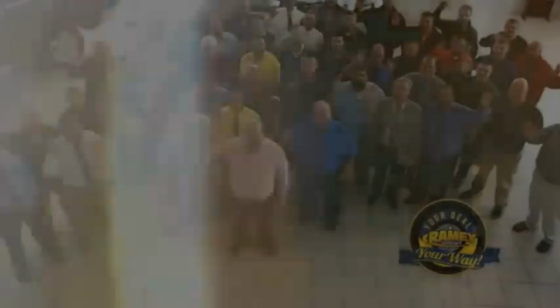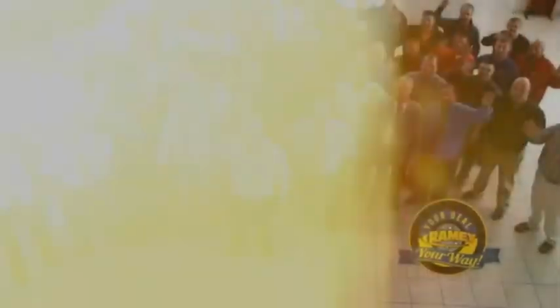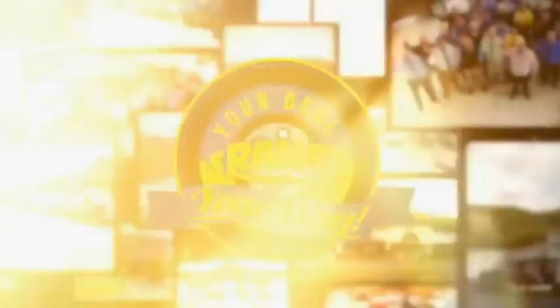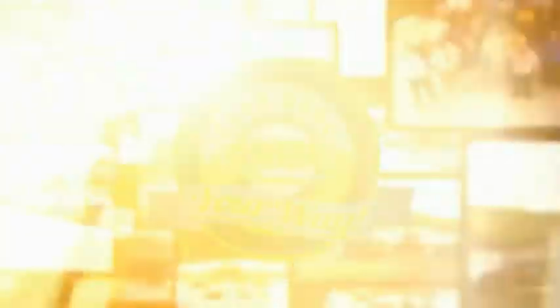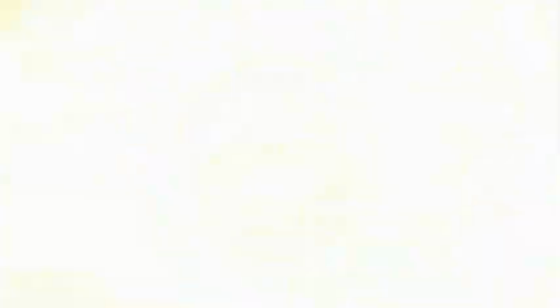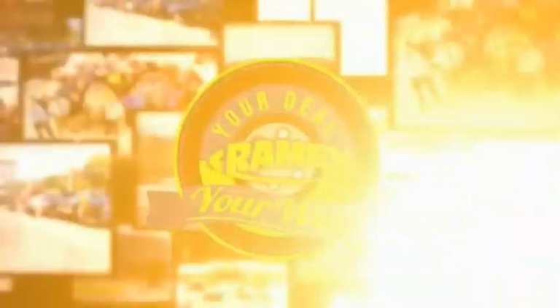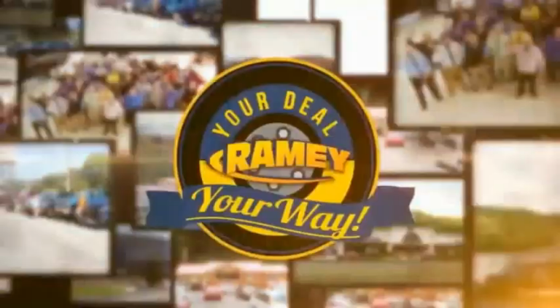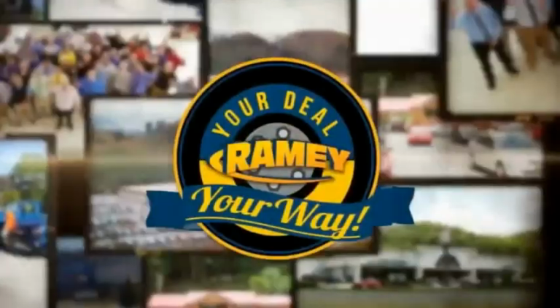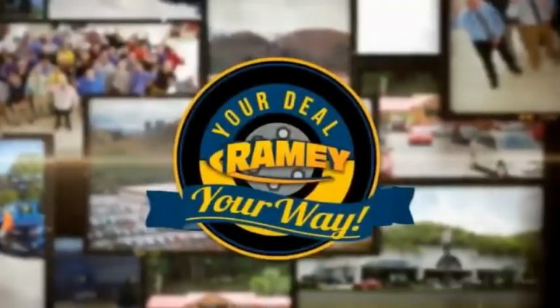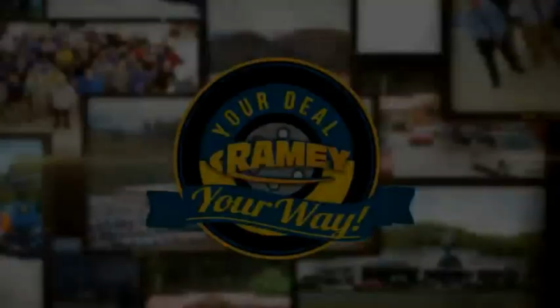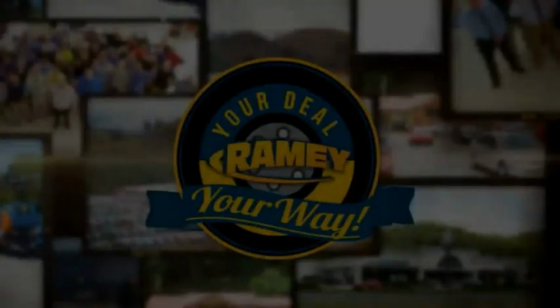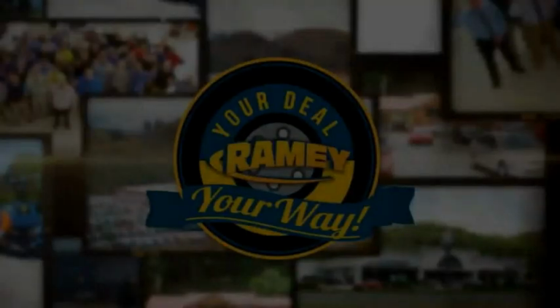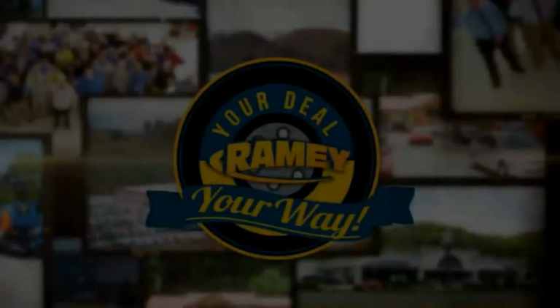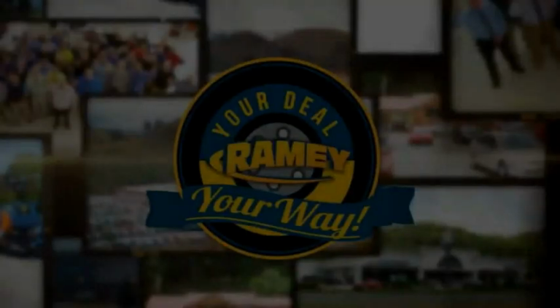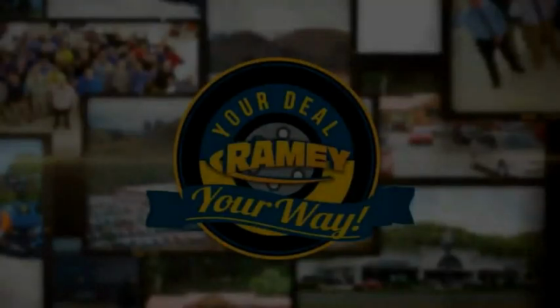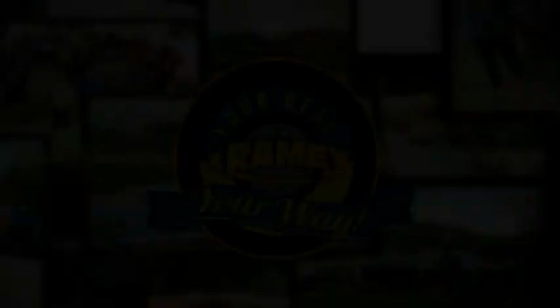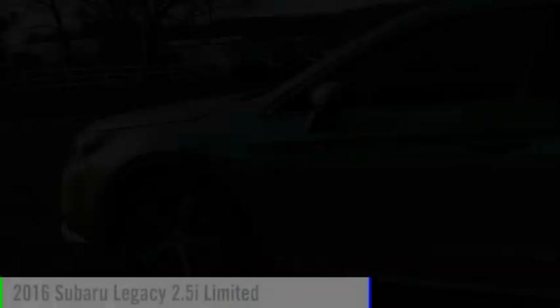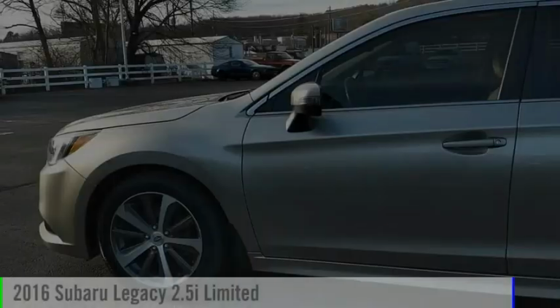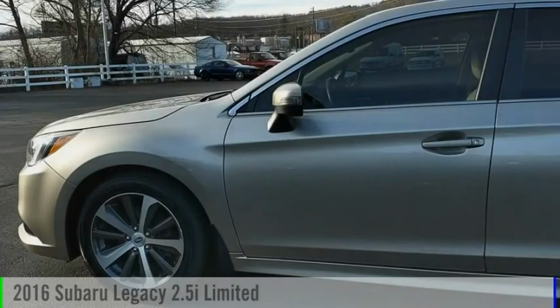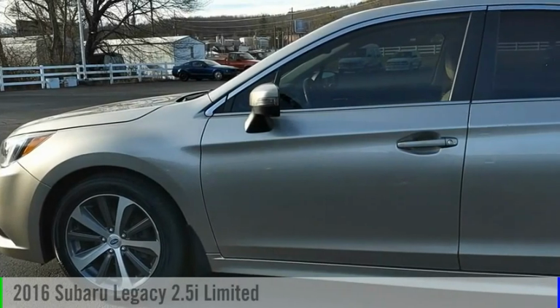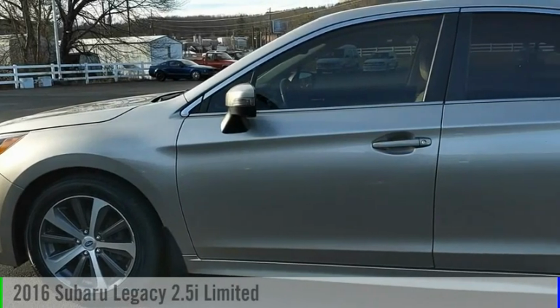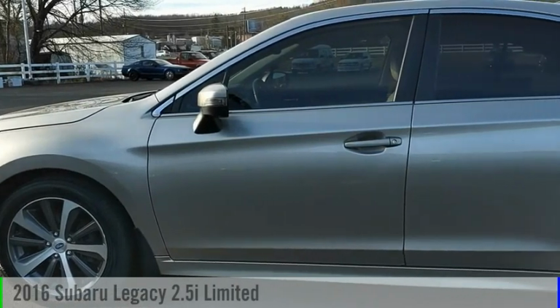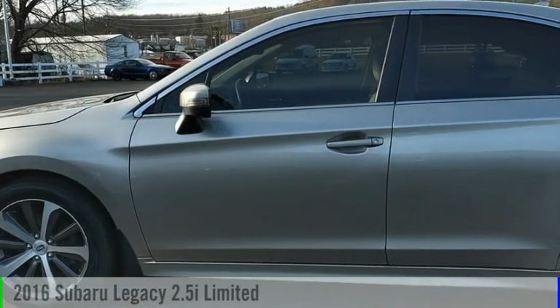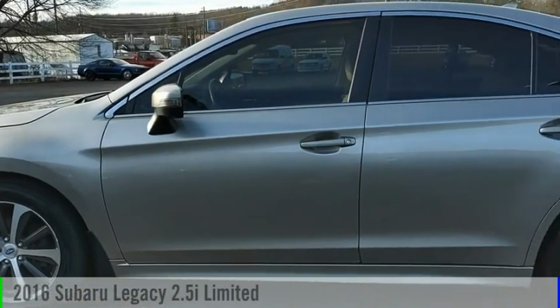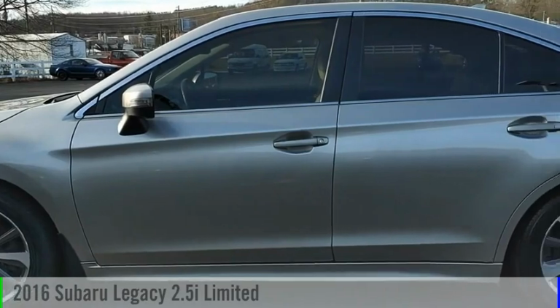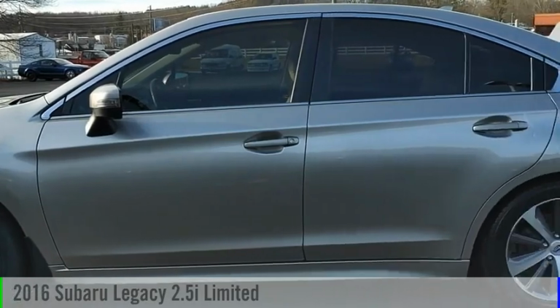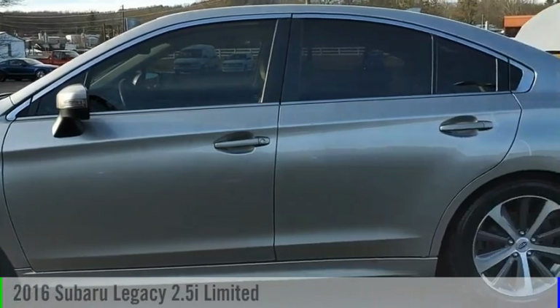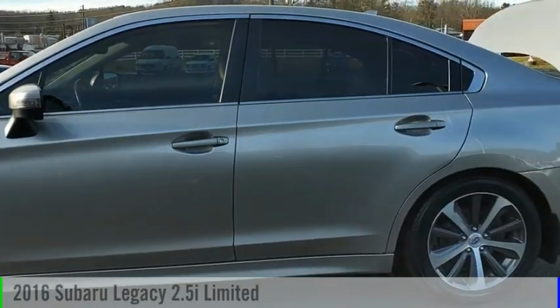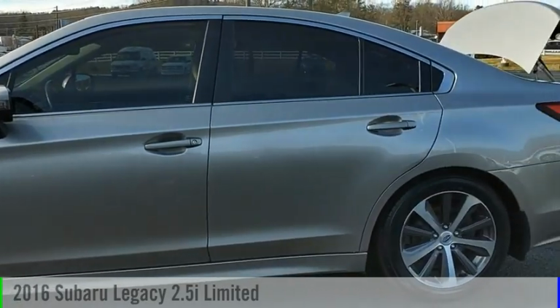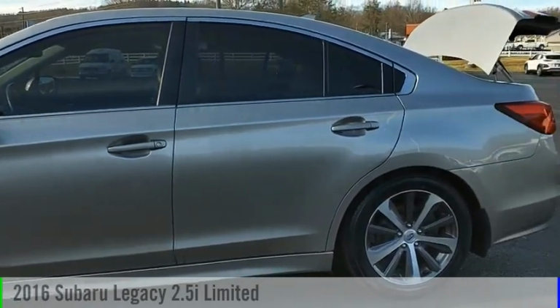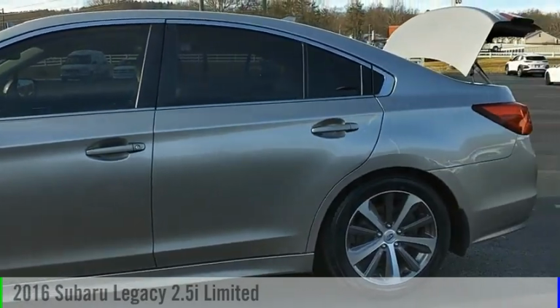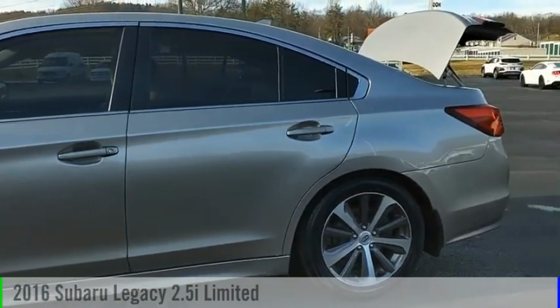Amy, it's your deal, your way. Come test drive the 2016 Legacy.